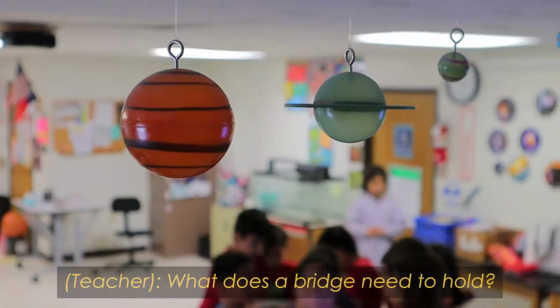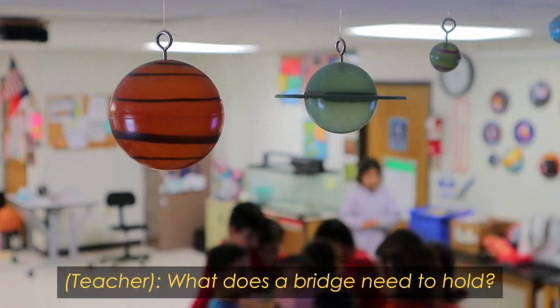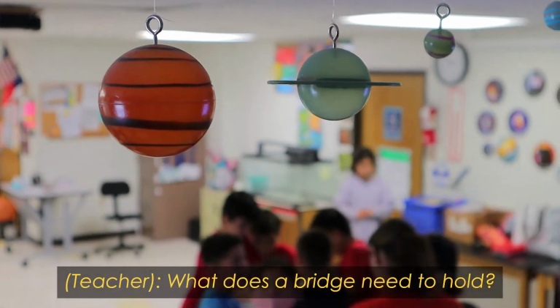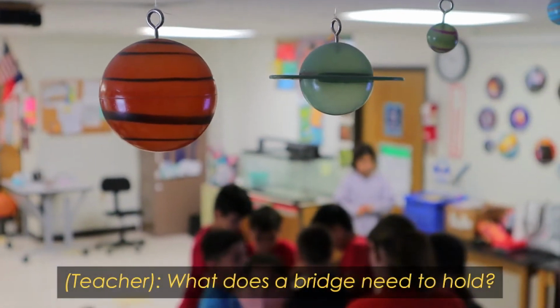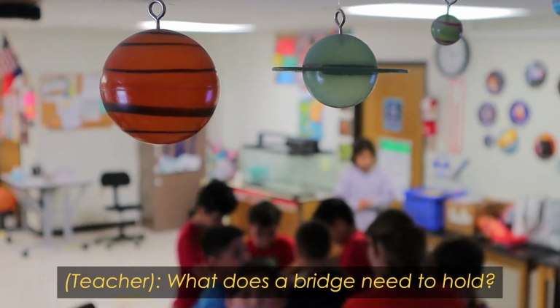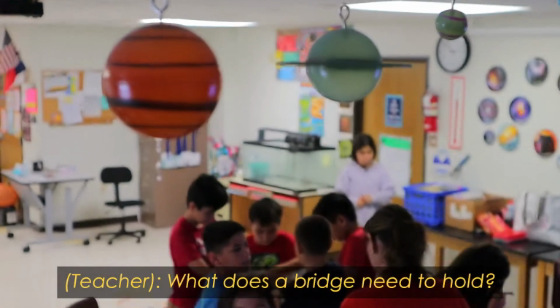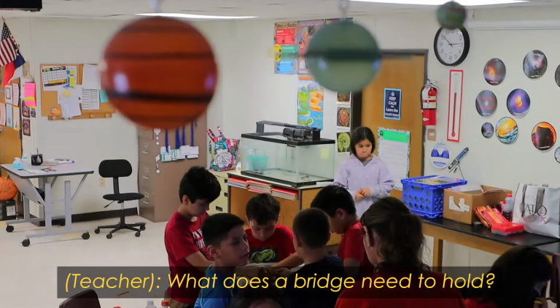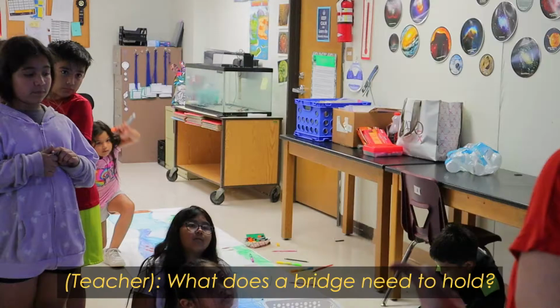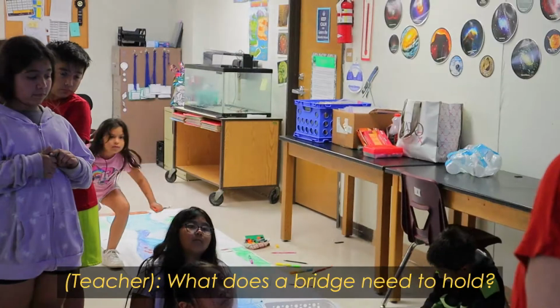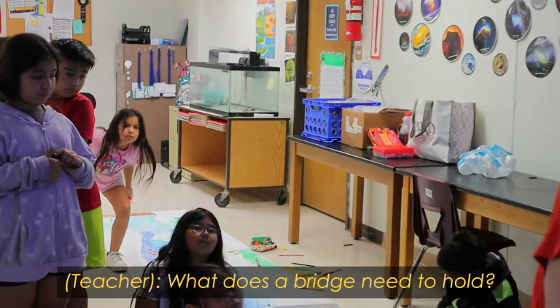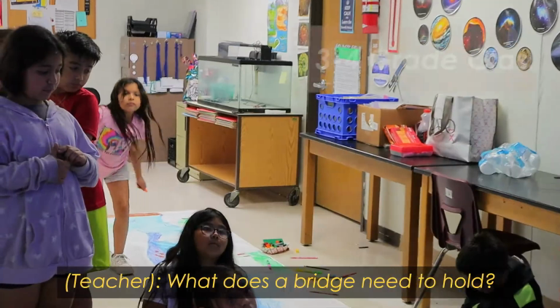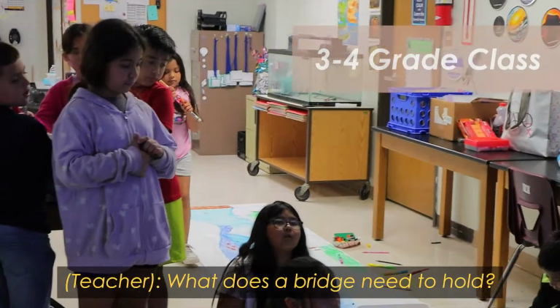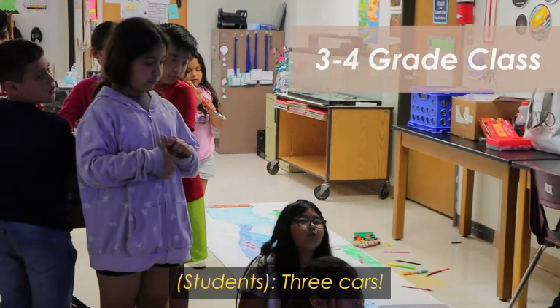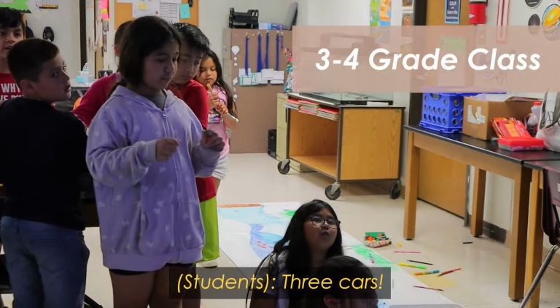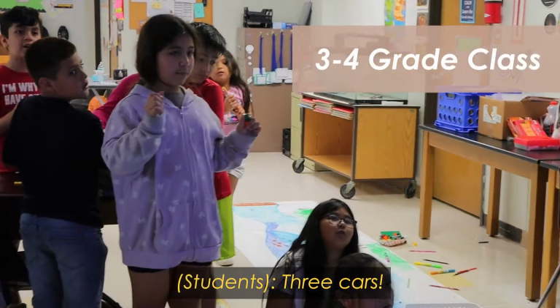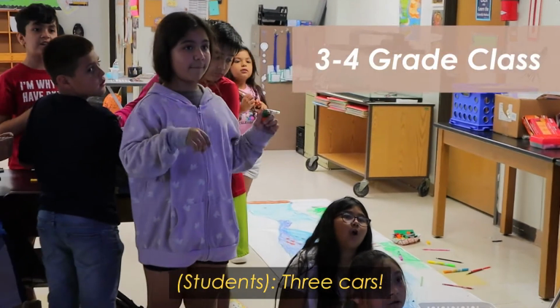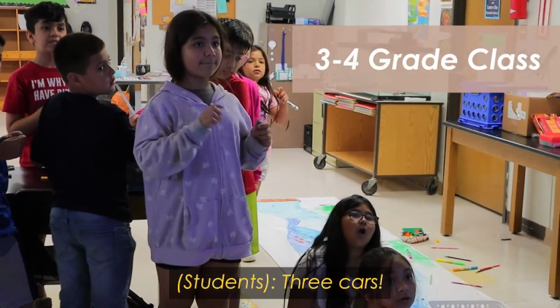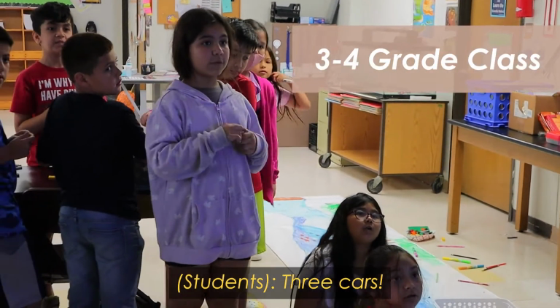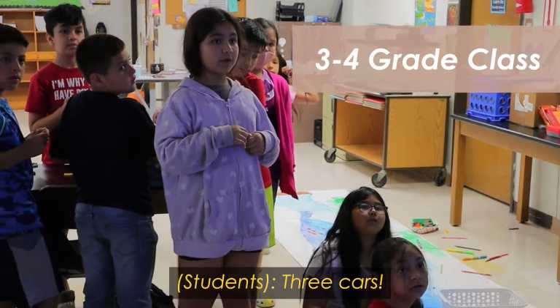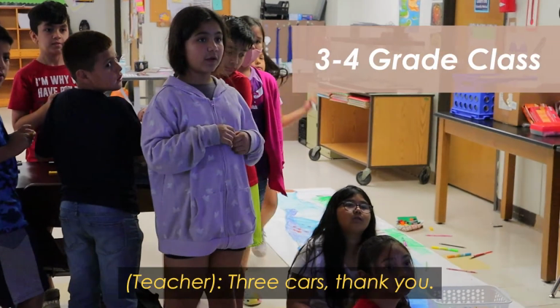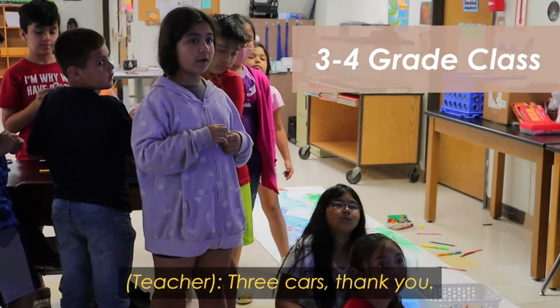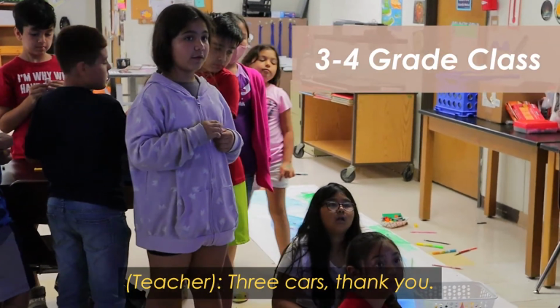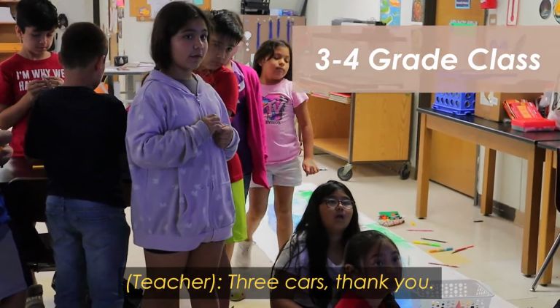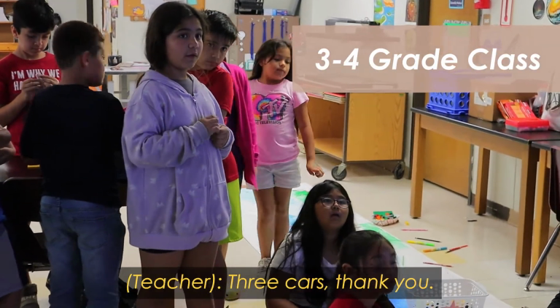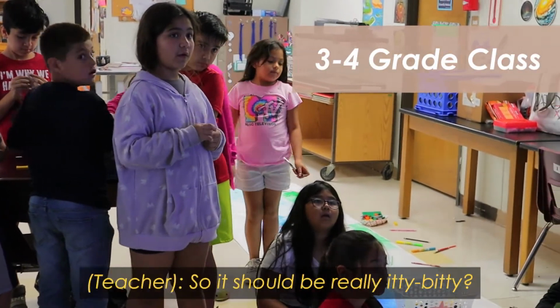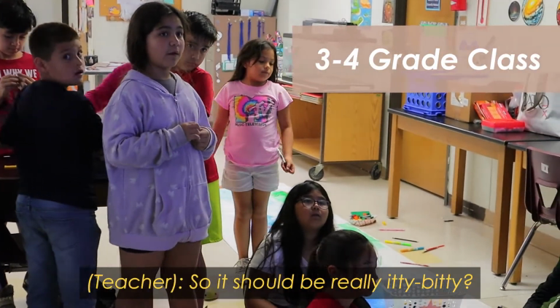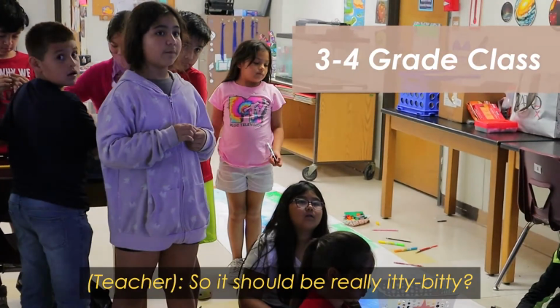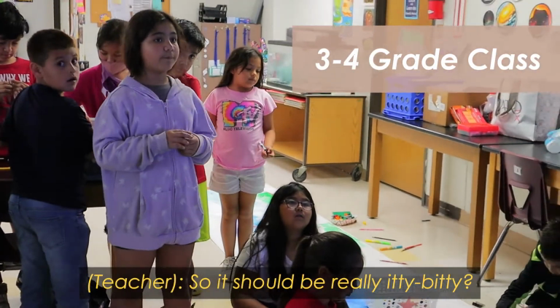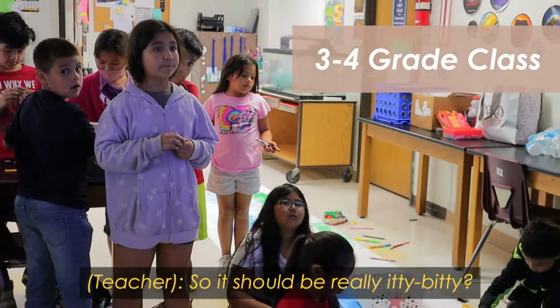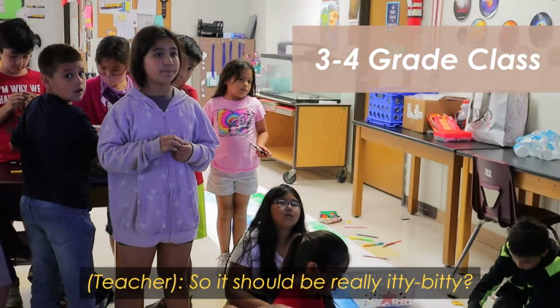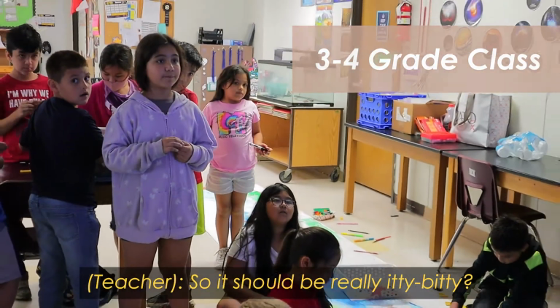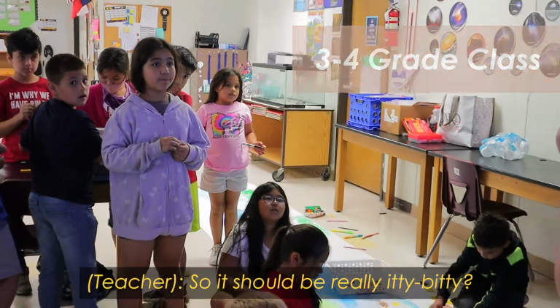What does a bridge need to hold? Three cars. So it's going to be really, really pretty.